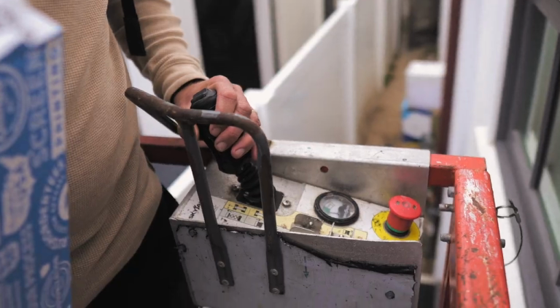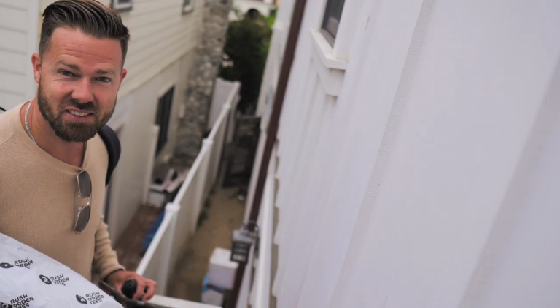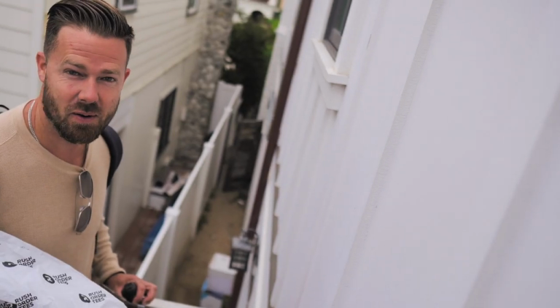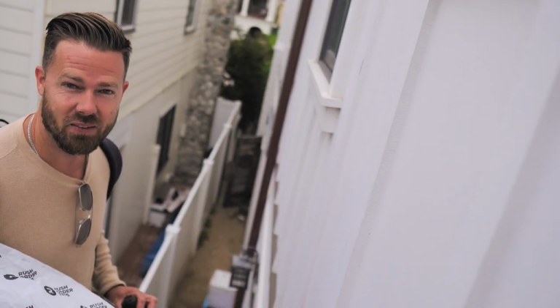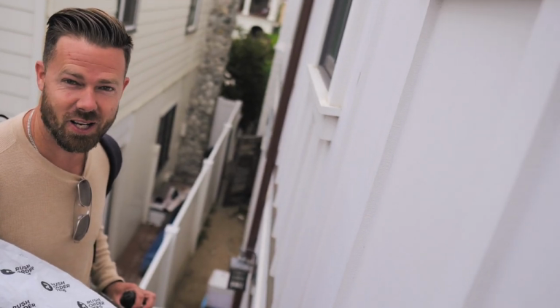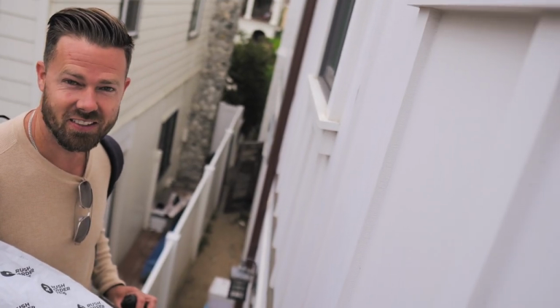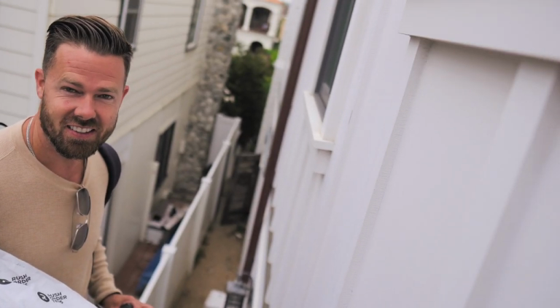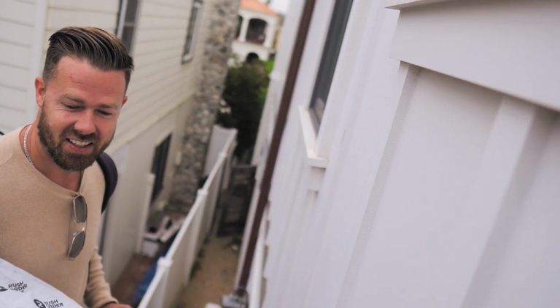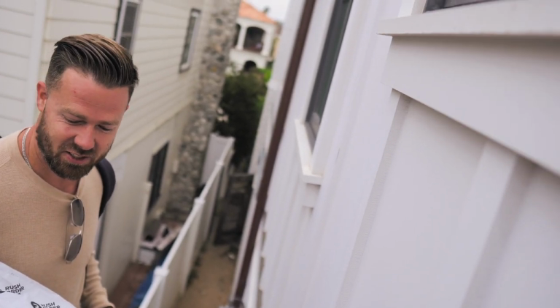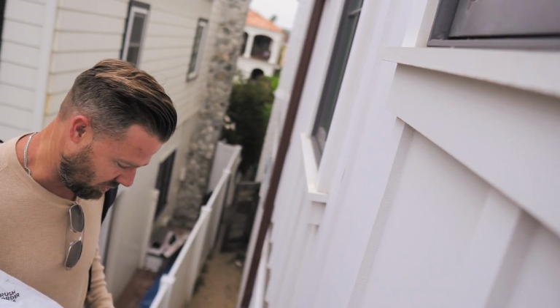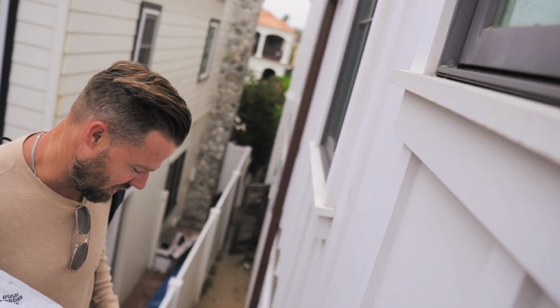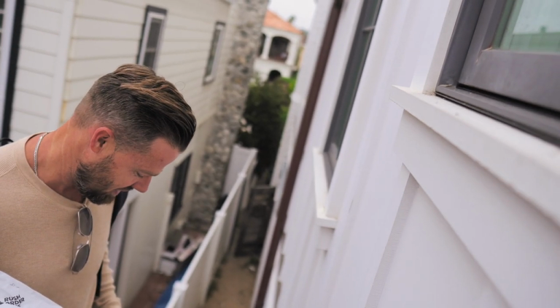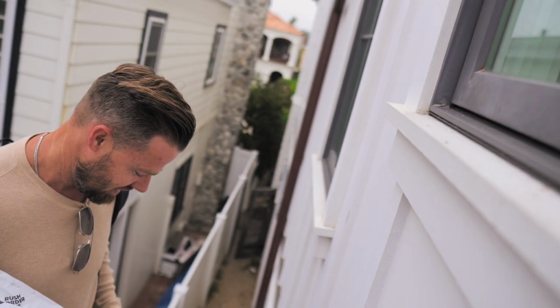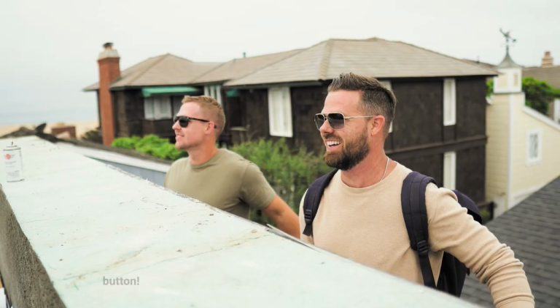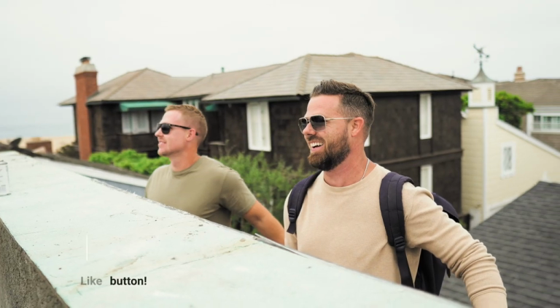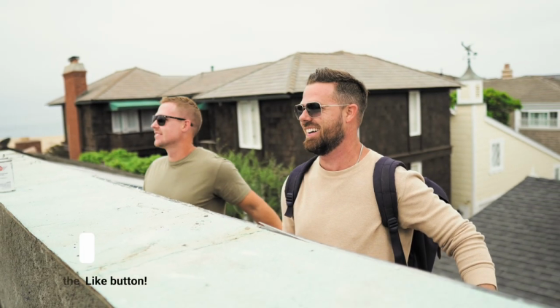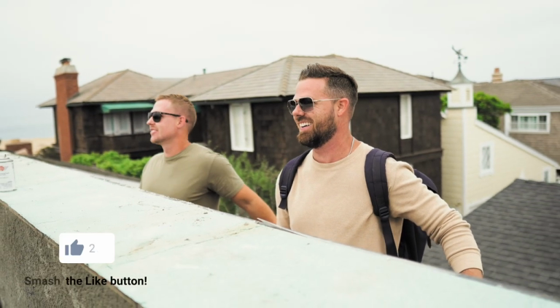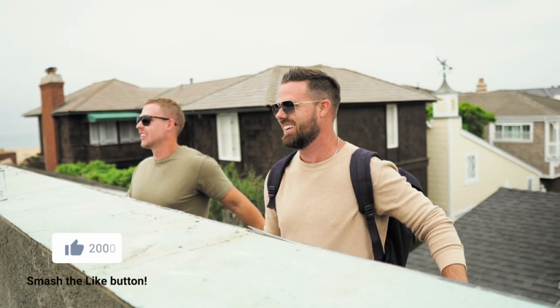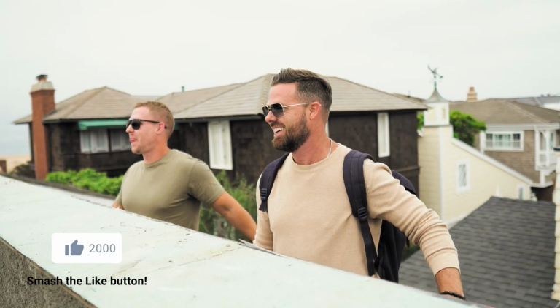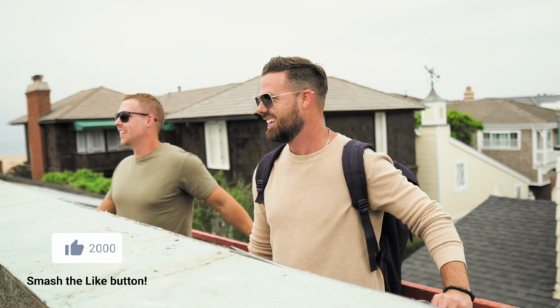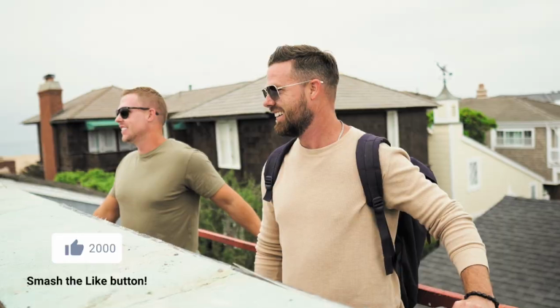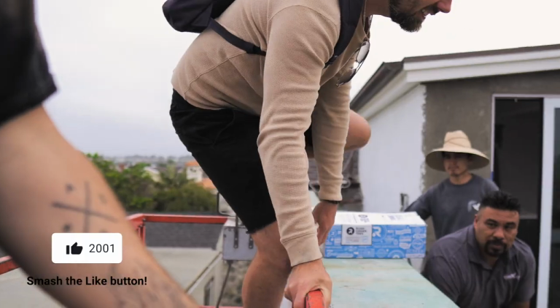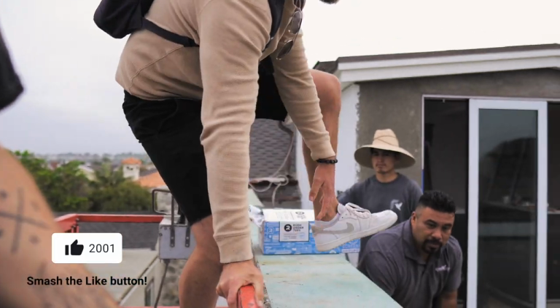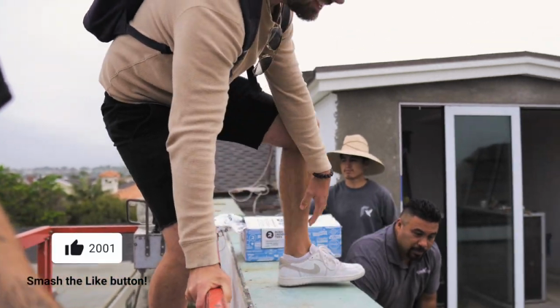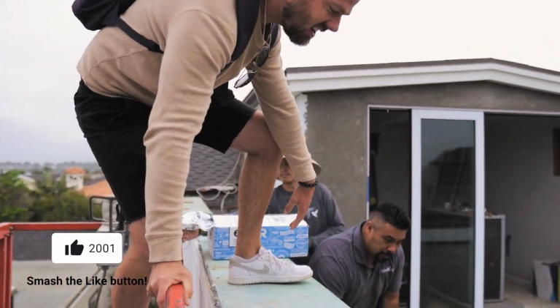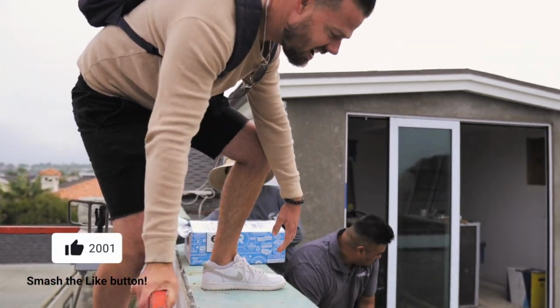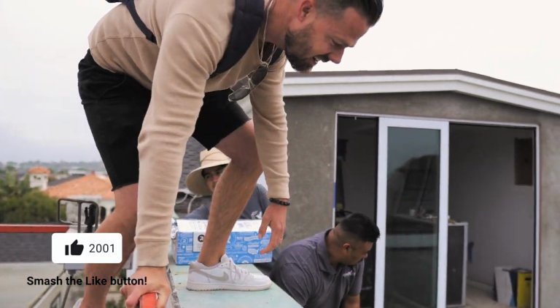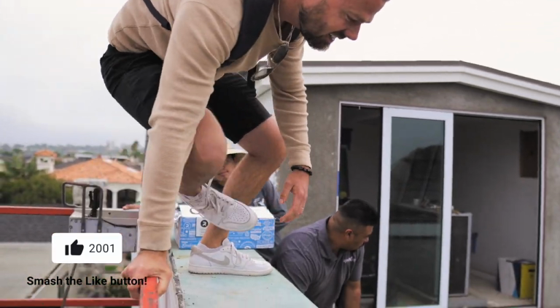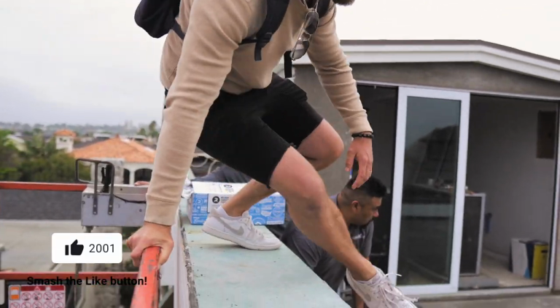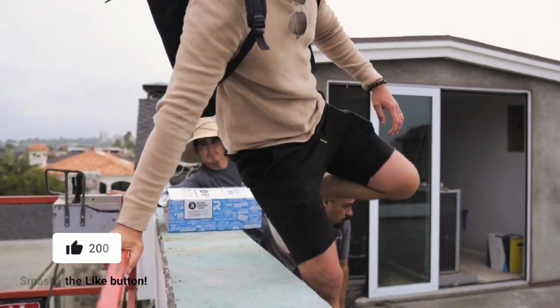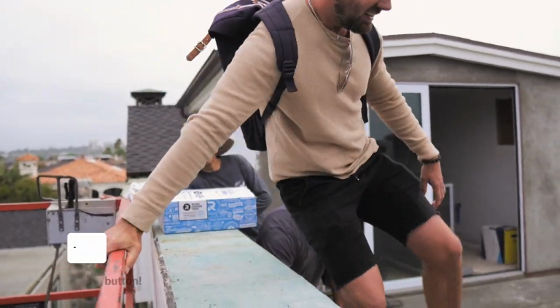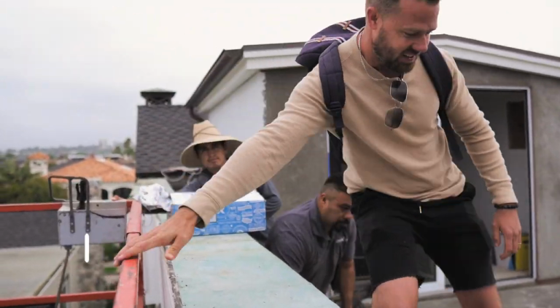This is the fun part of the job — I get to control the lift. Thanks.